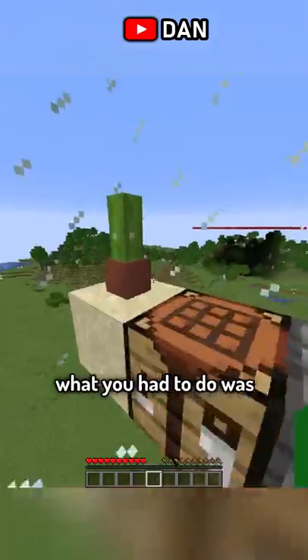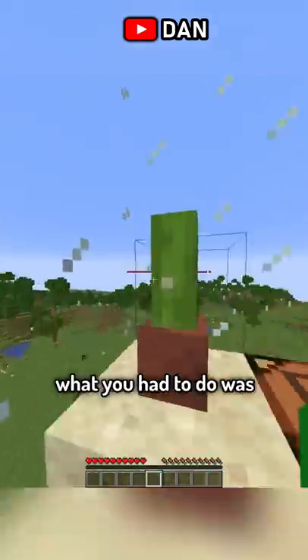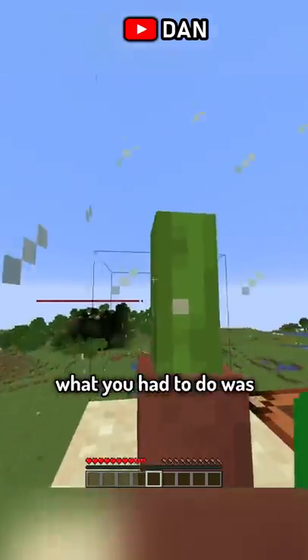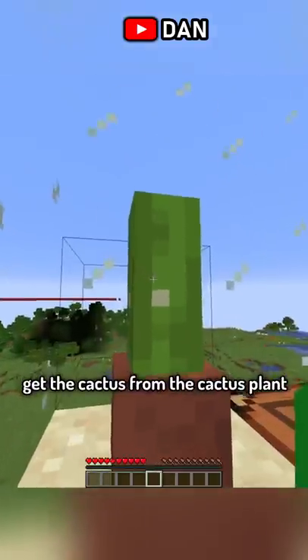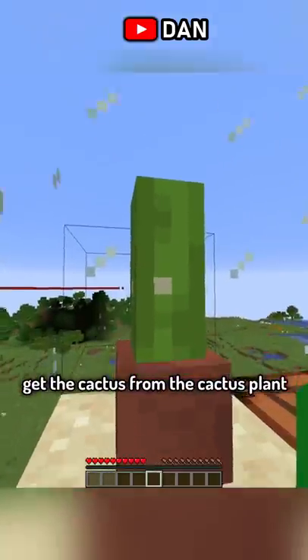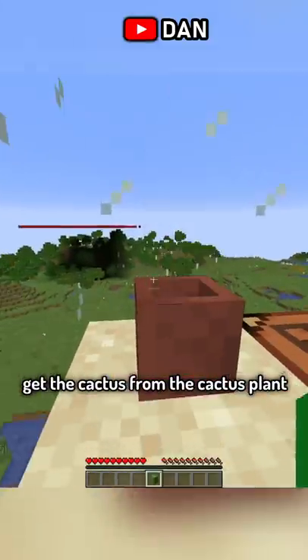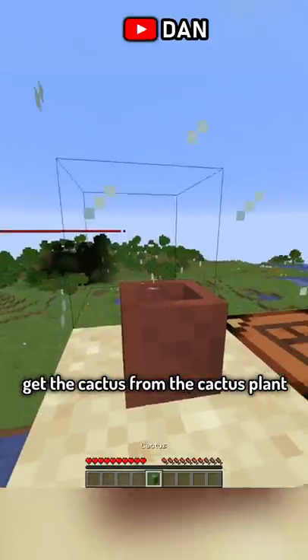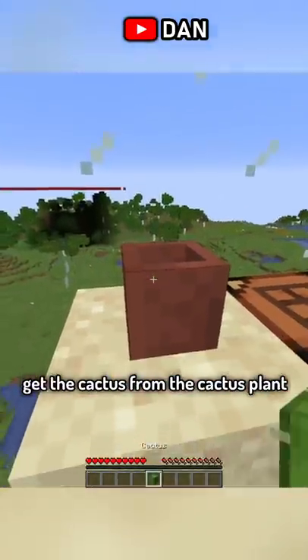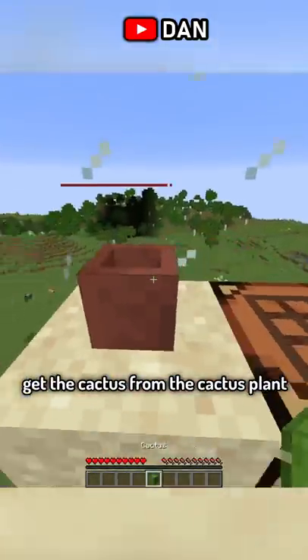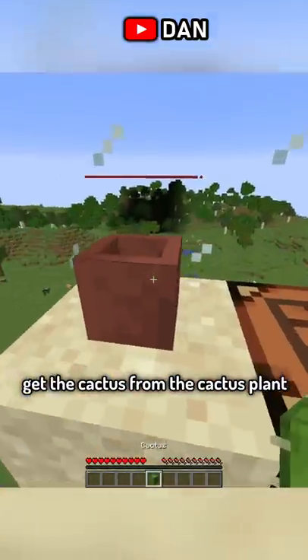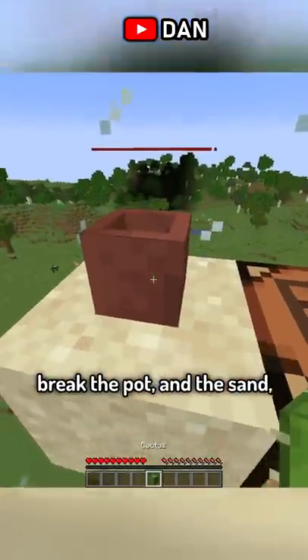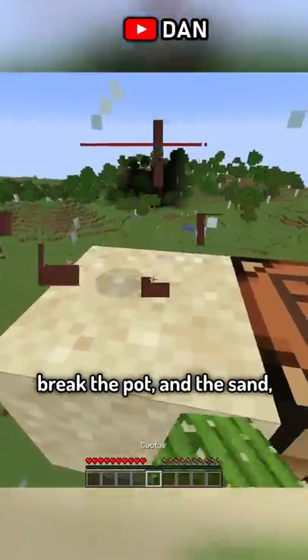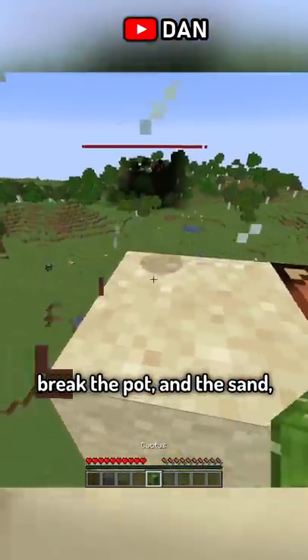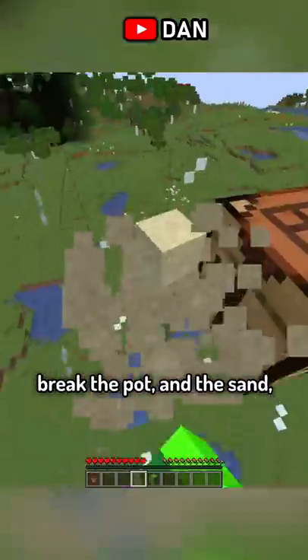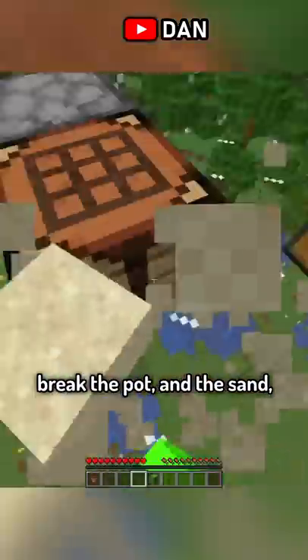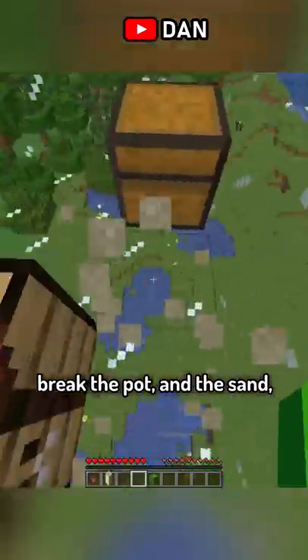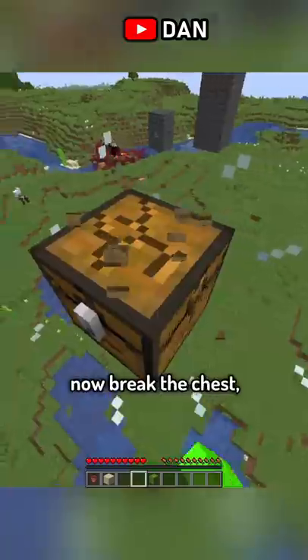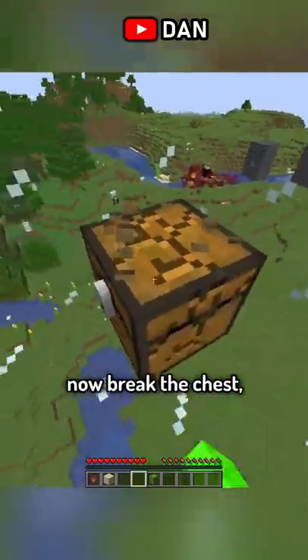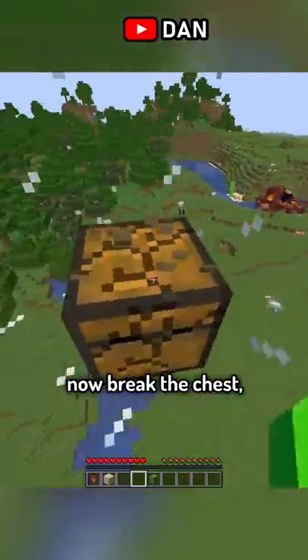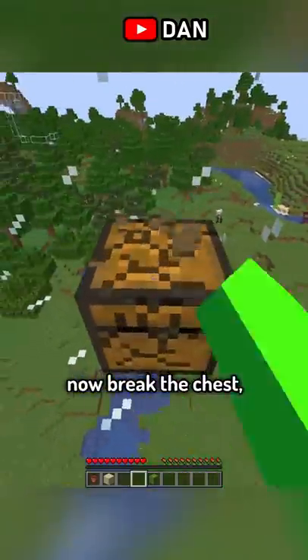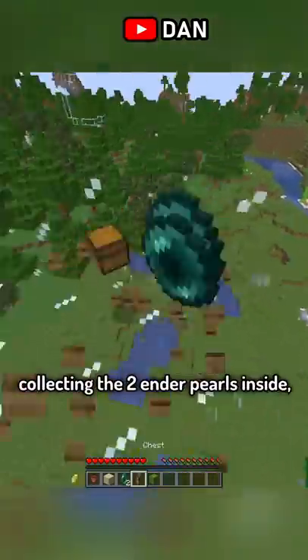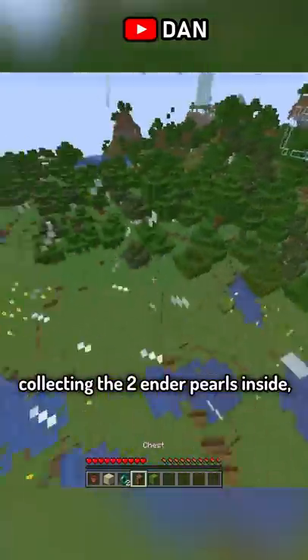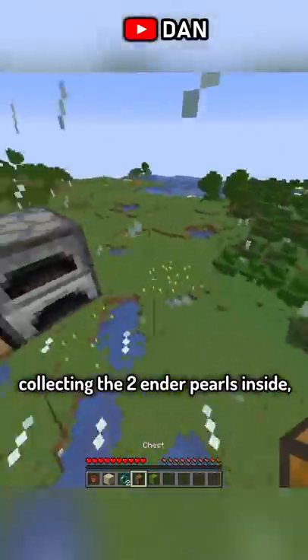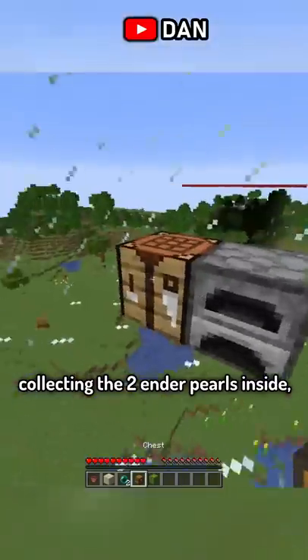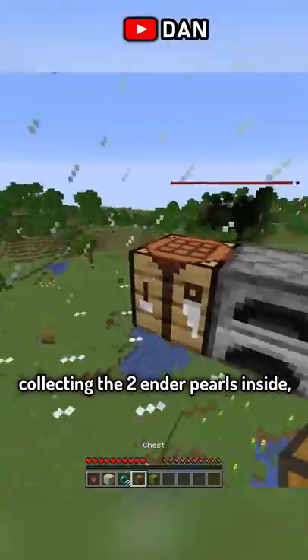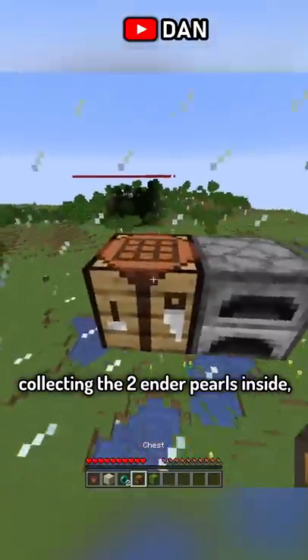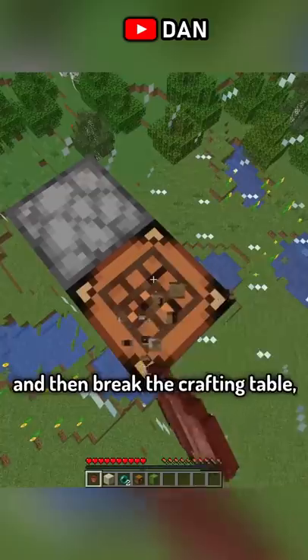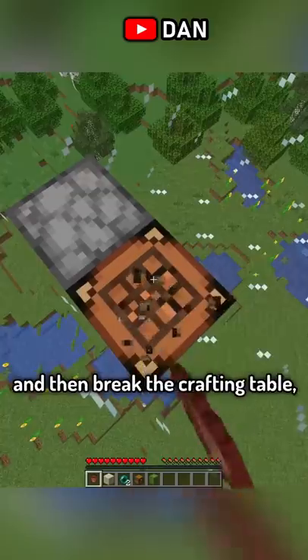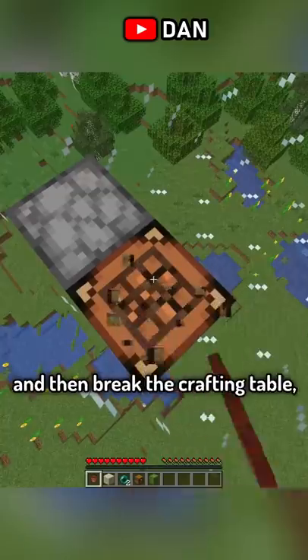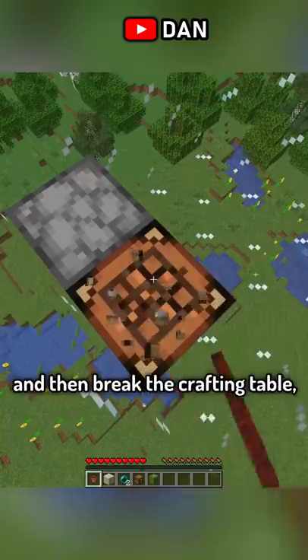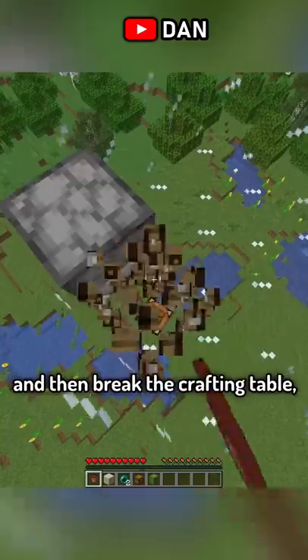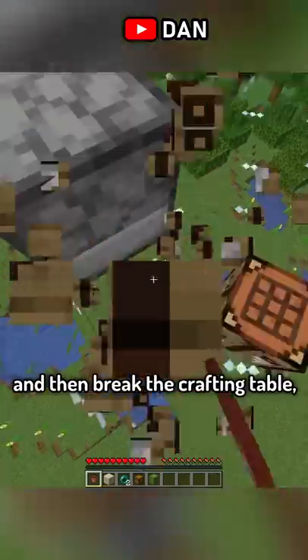What you had to do was get the cactus from the cactus plant, break the pot and the sand. Now break the chest, collecting the 2 enderpearls inside, and then break the crafting table.